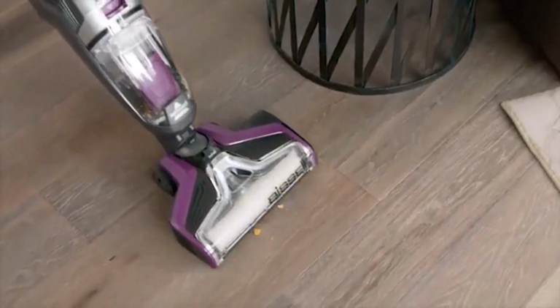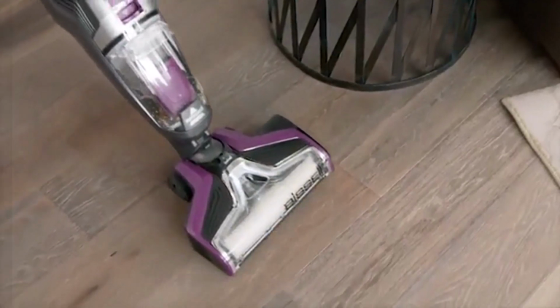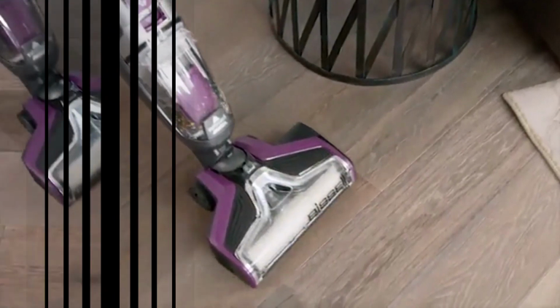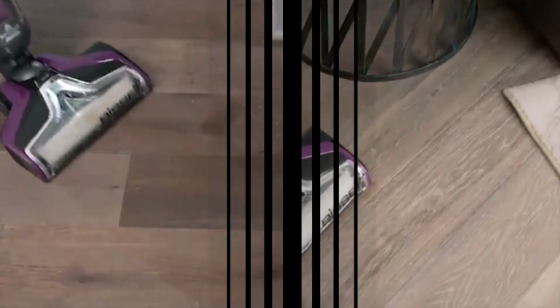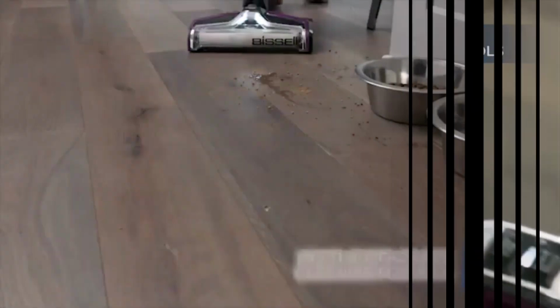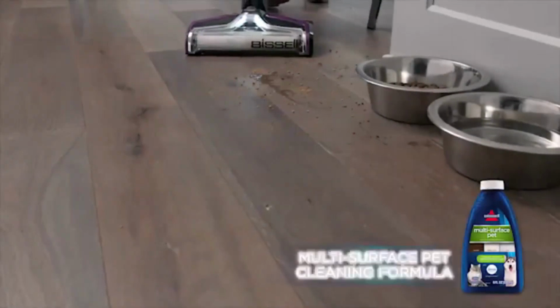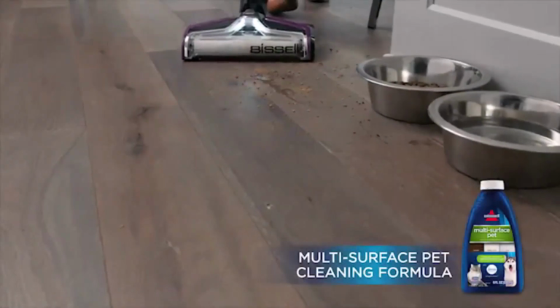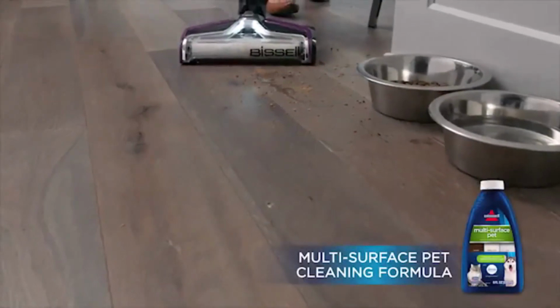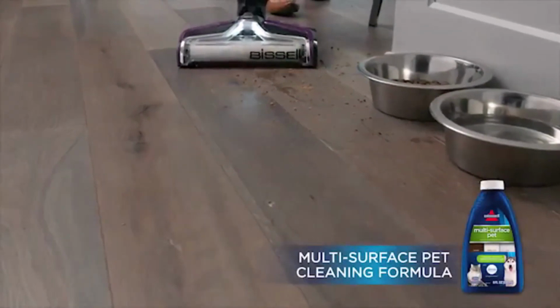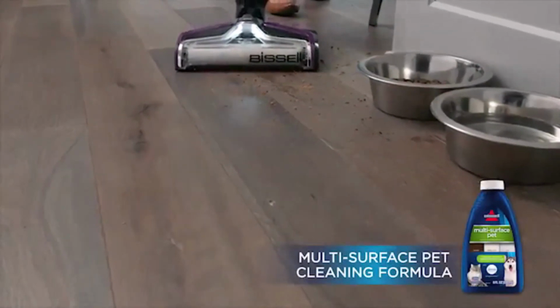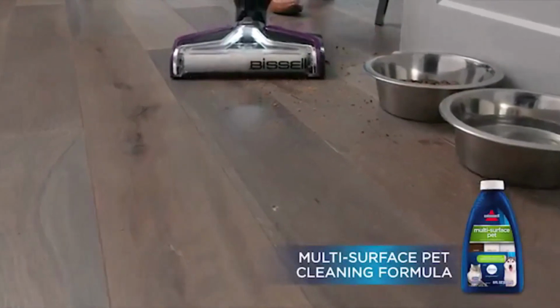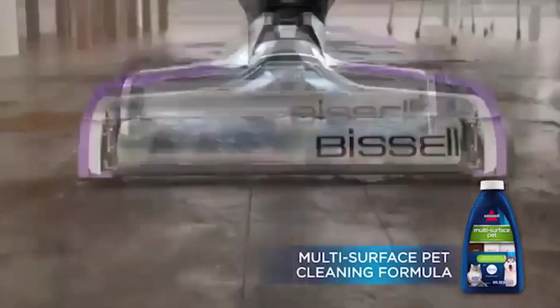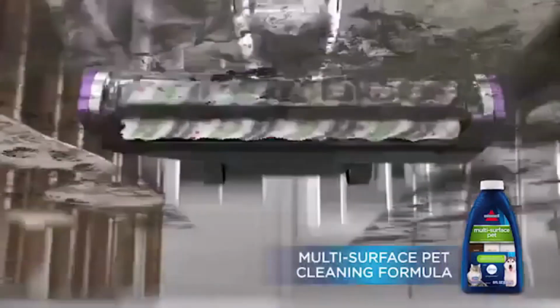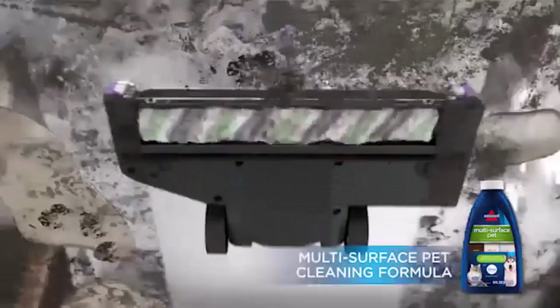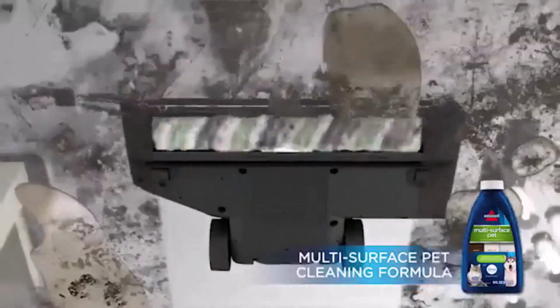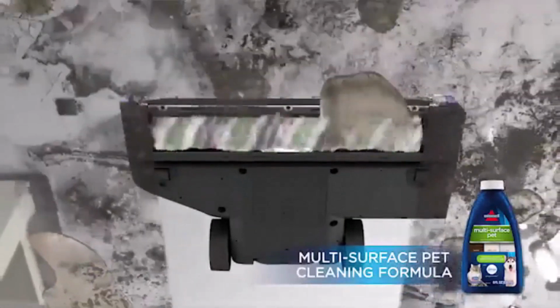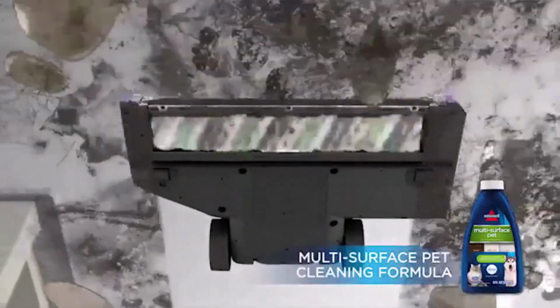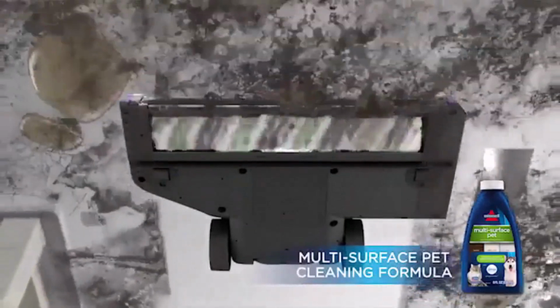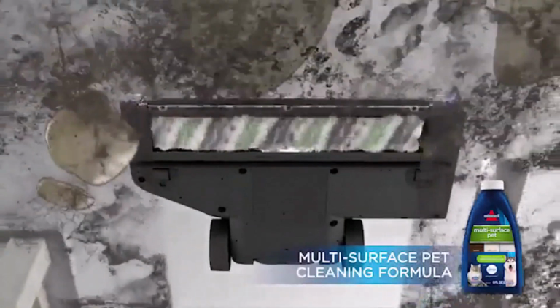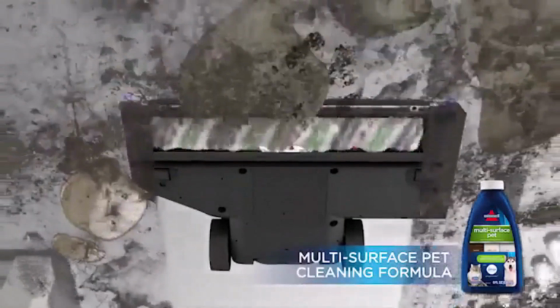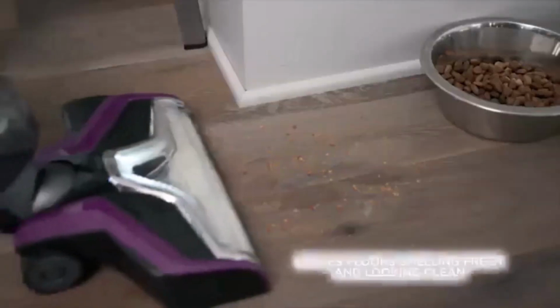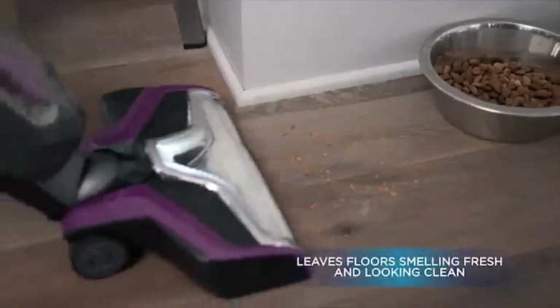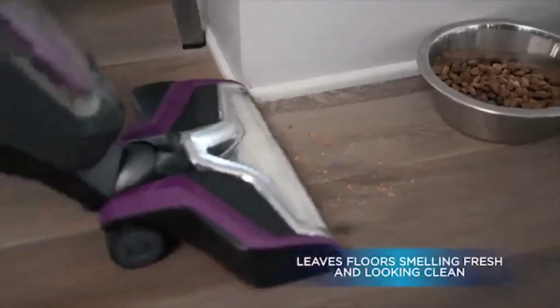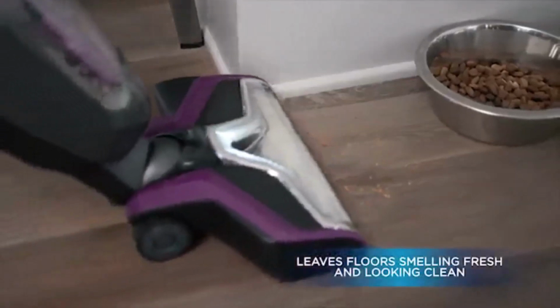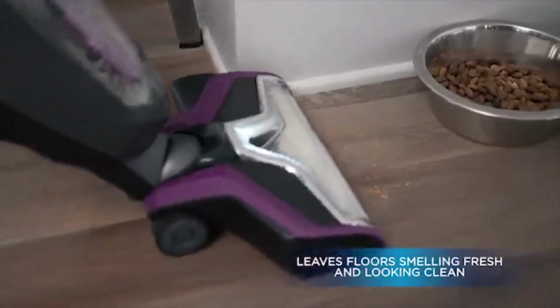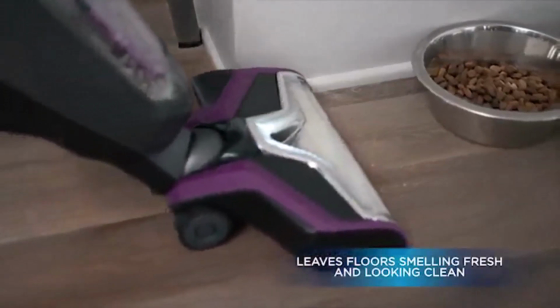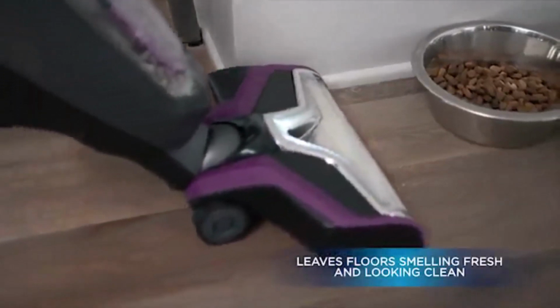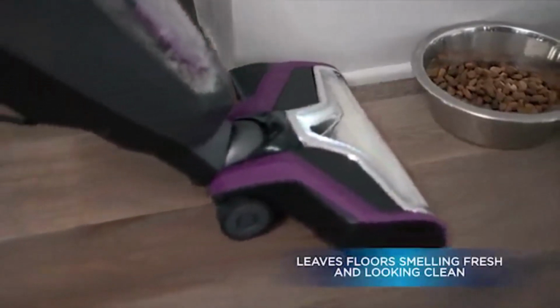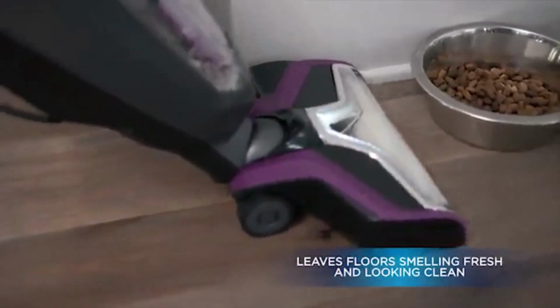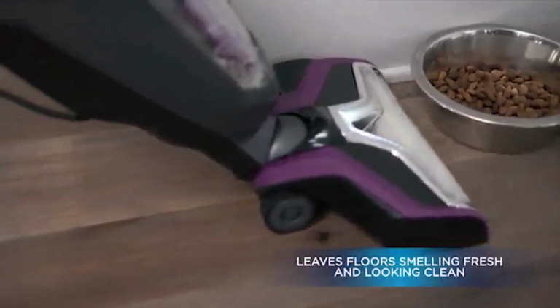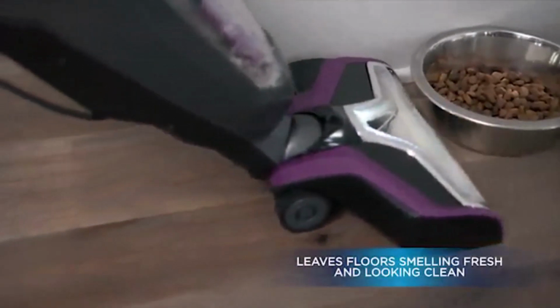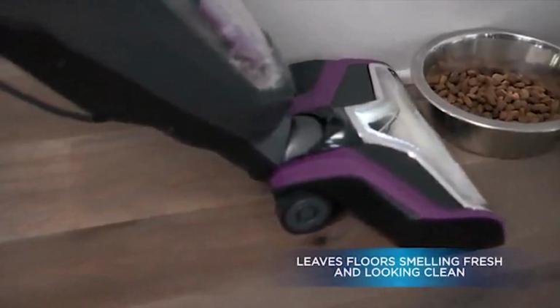Positive sides of the product: lightweight, maneuverable, good suction power, super clean hardwood floors. Negative sides of the product: not cordless.